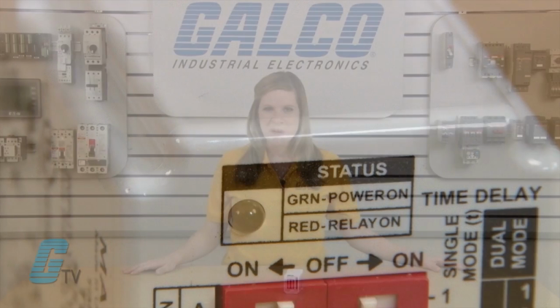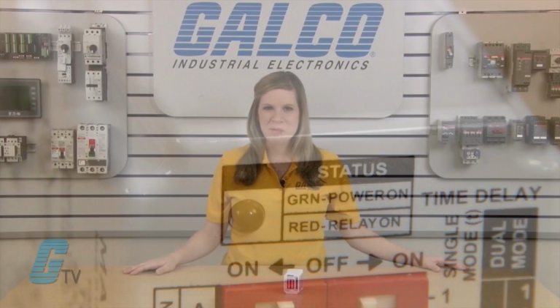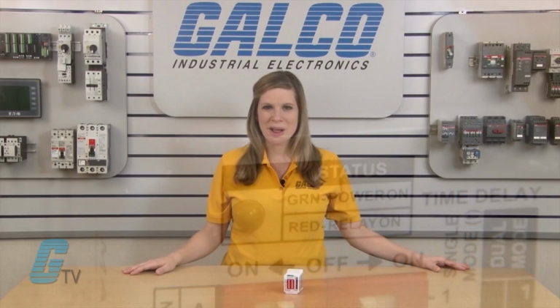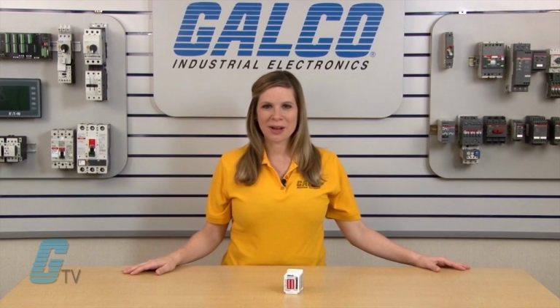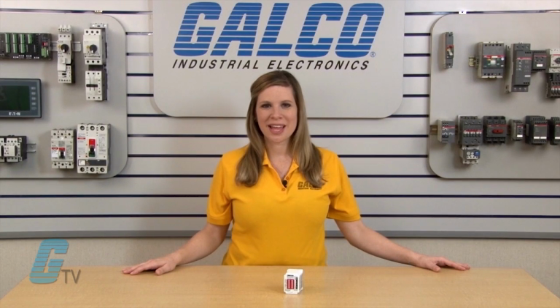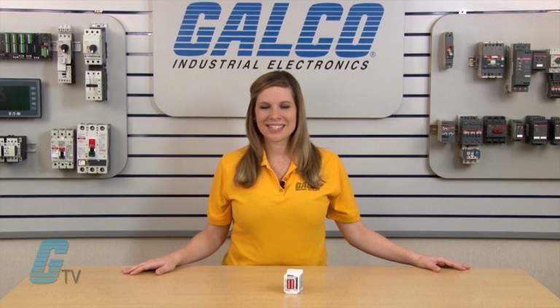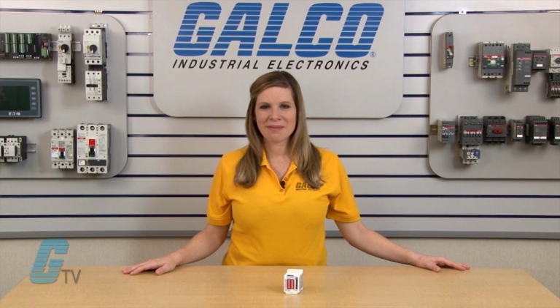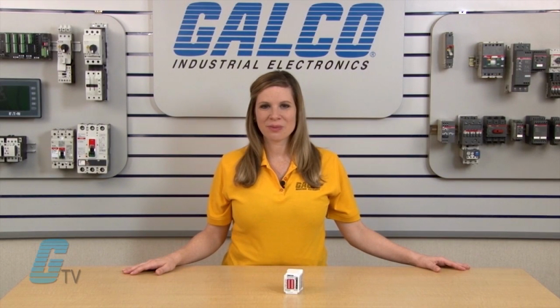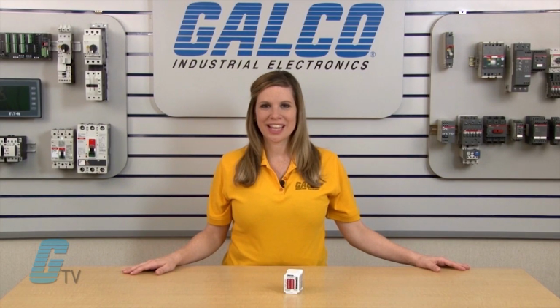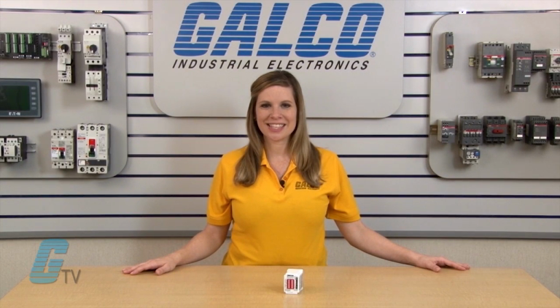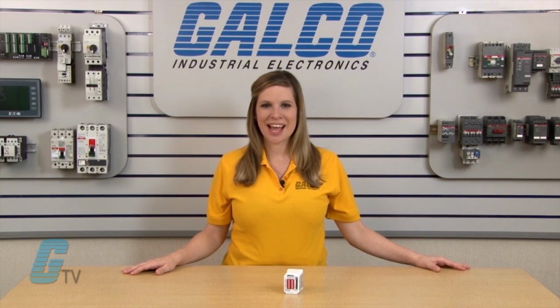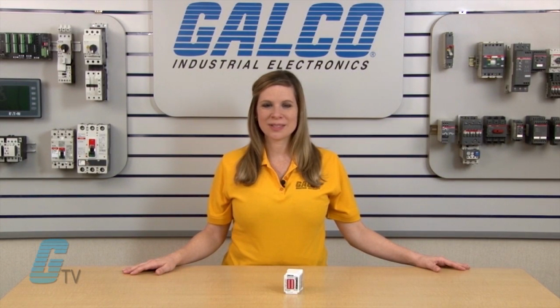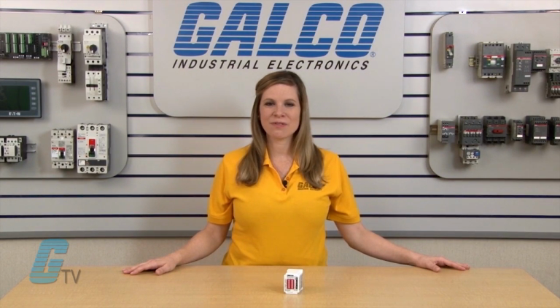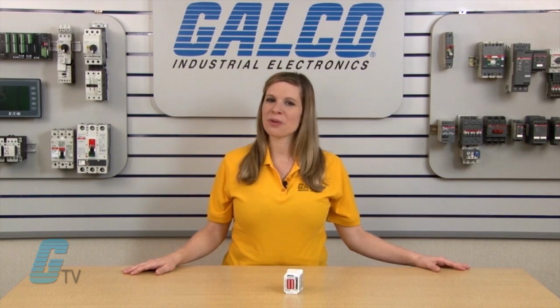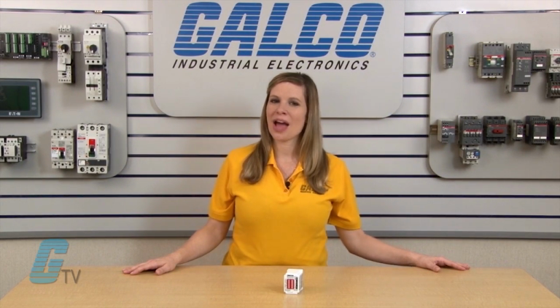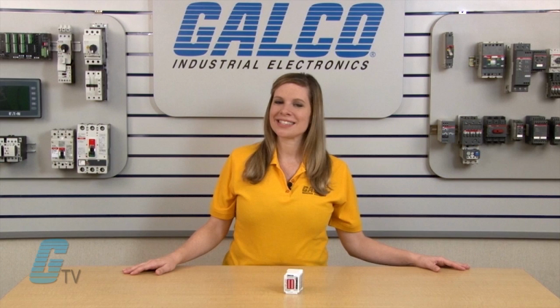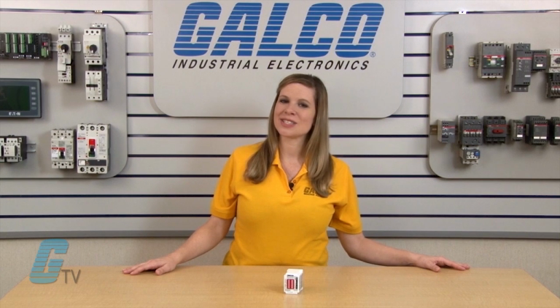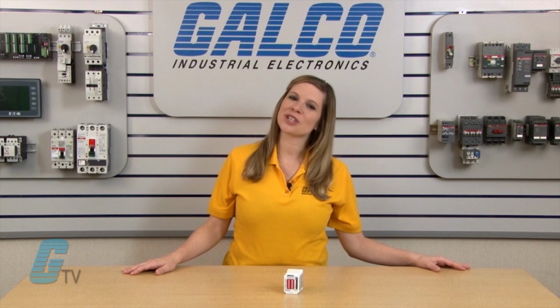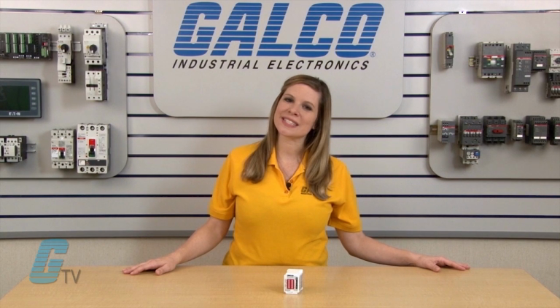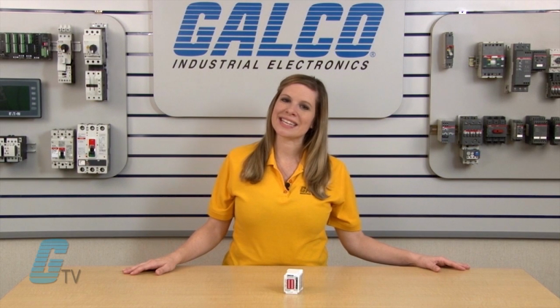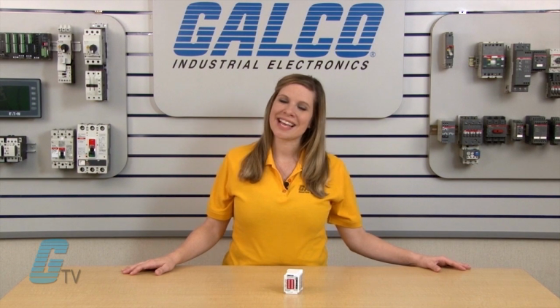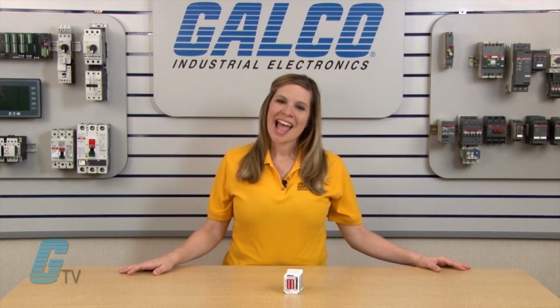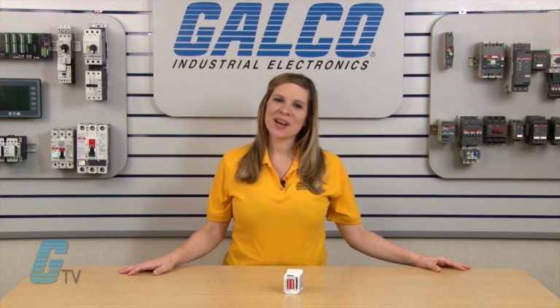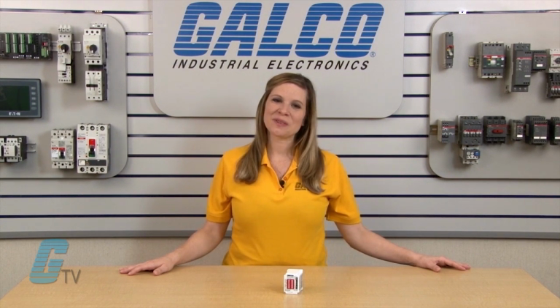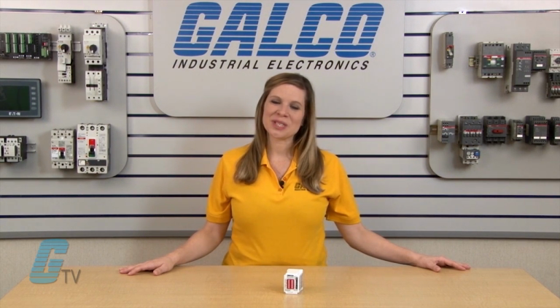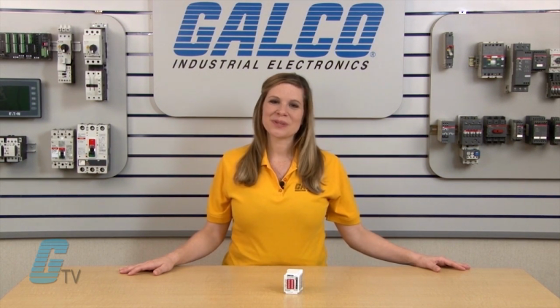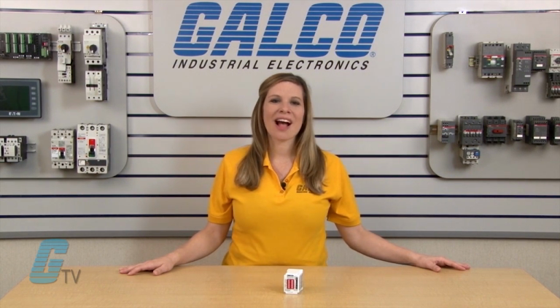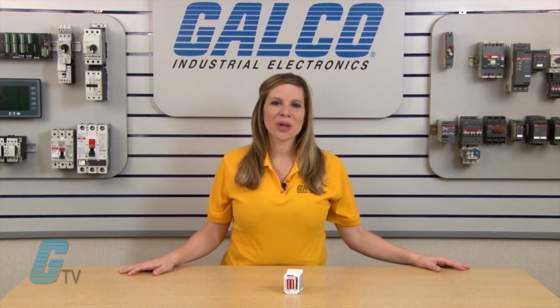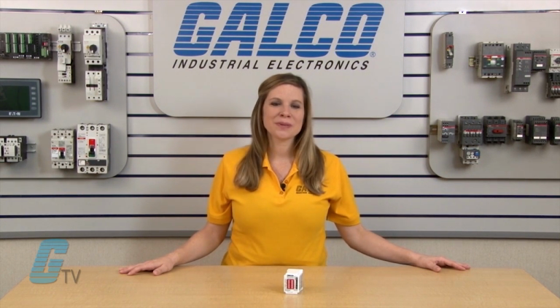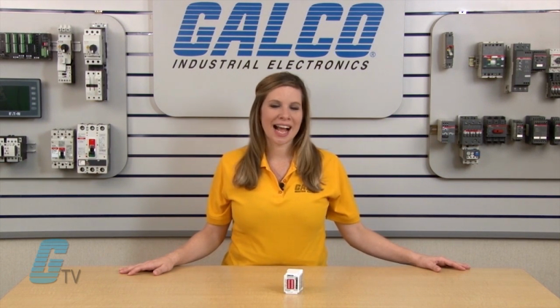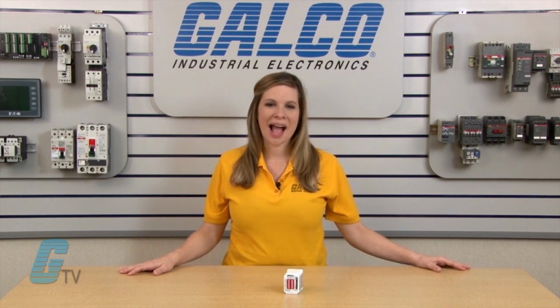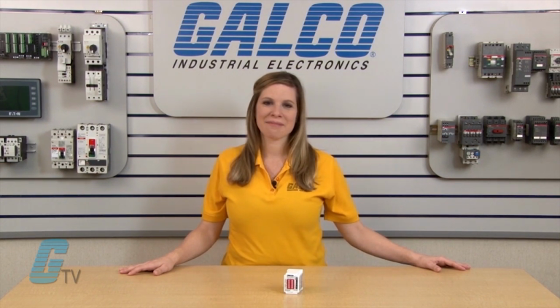For more on Macromatics timing relays and thousands of other products and services, head over to galco.com.